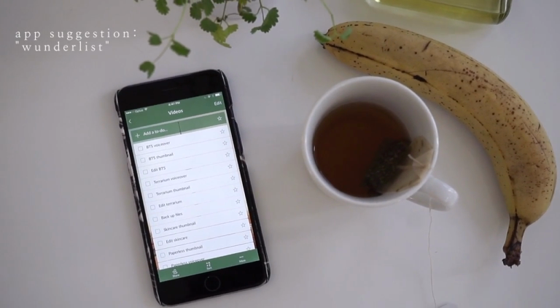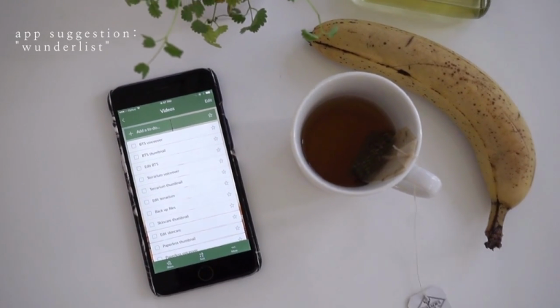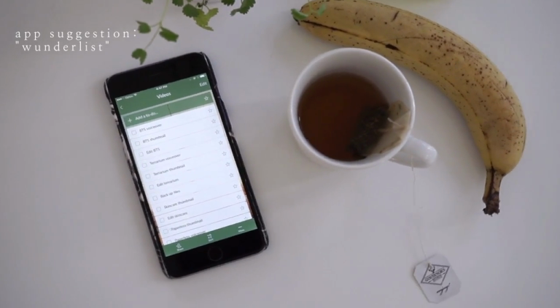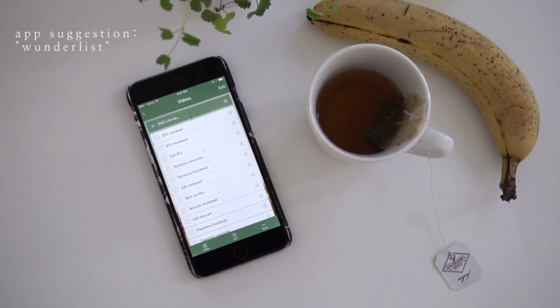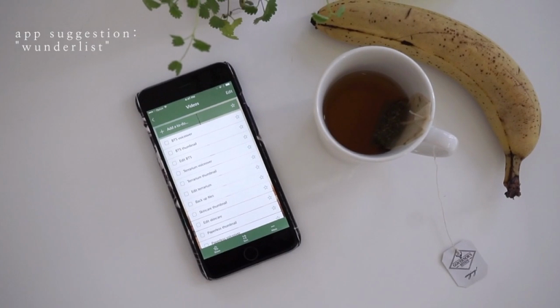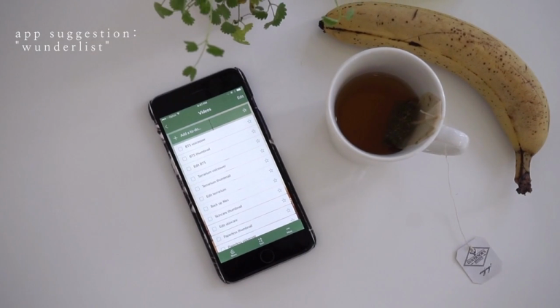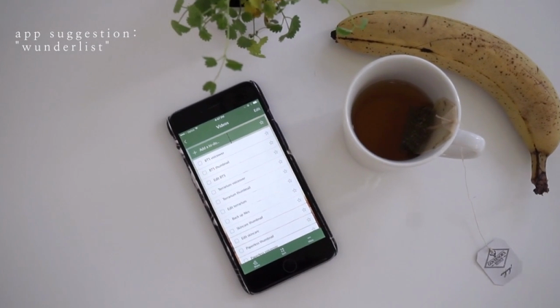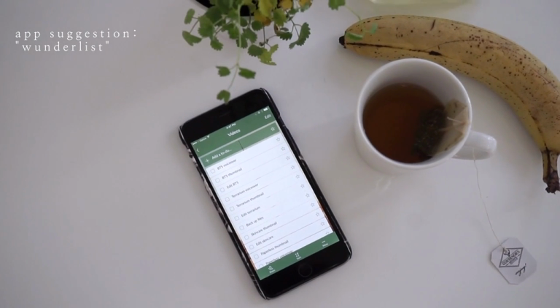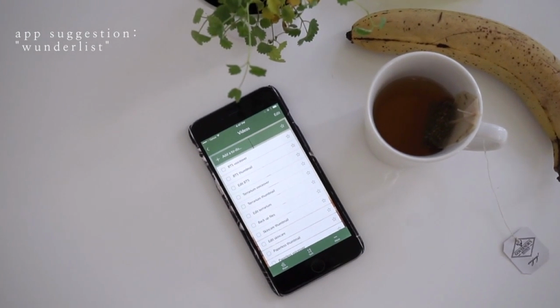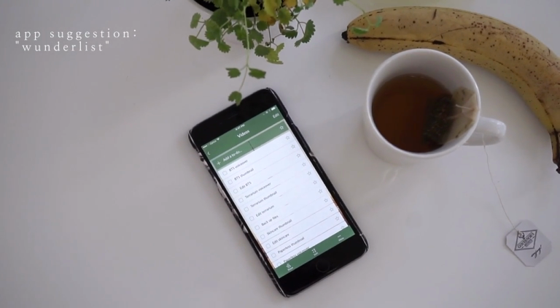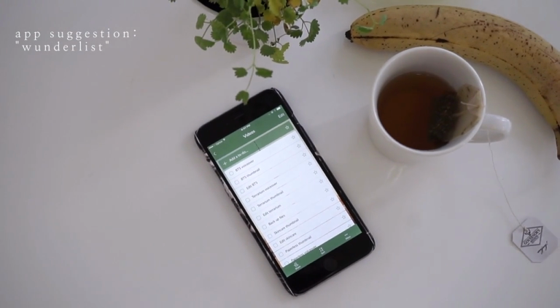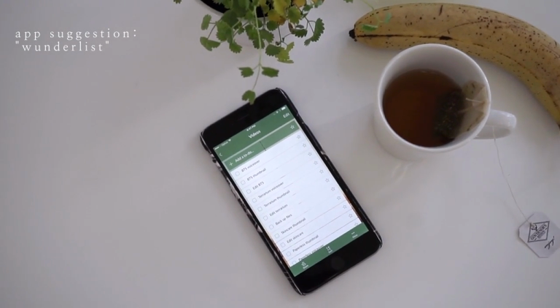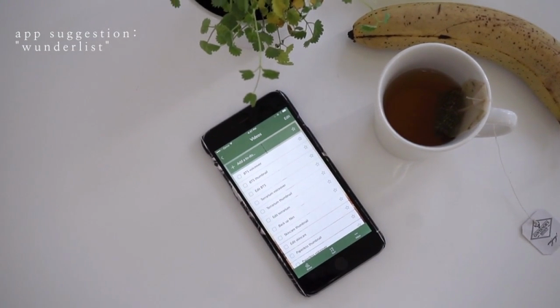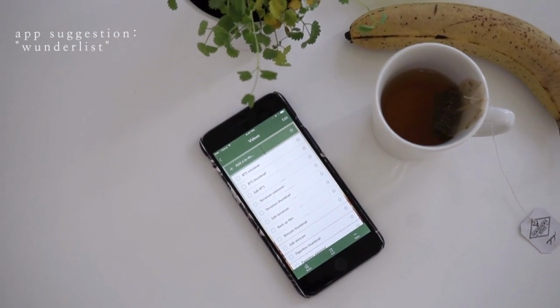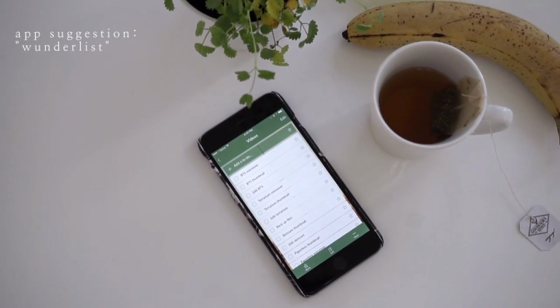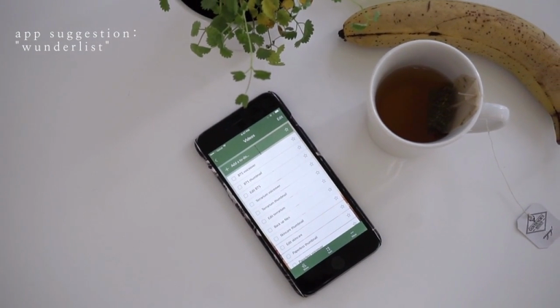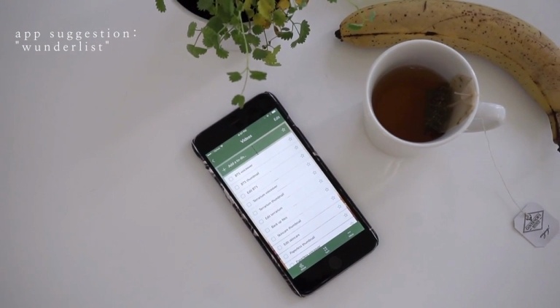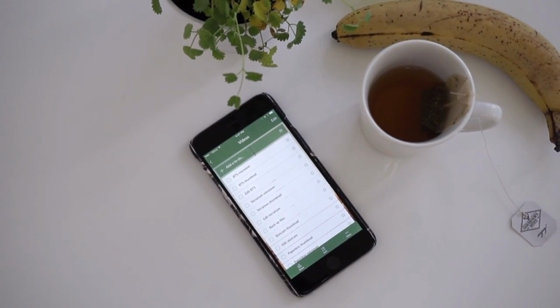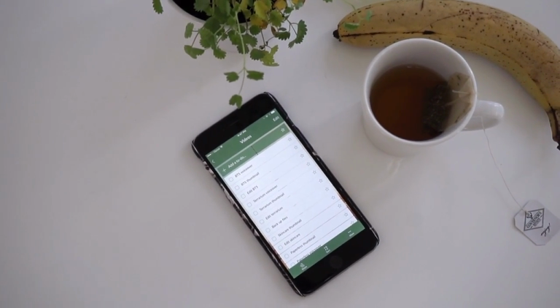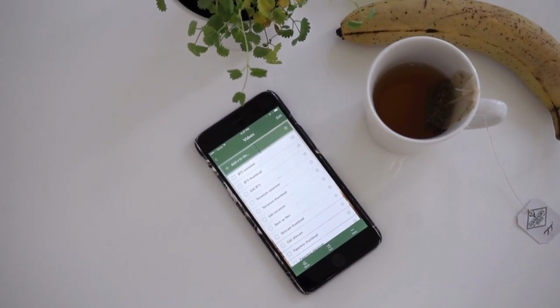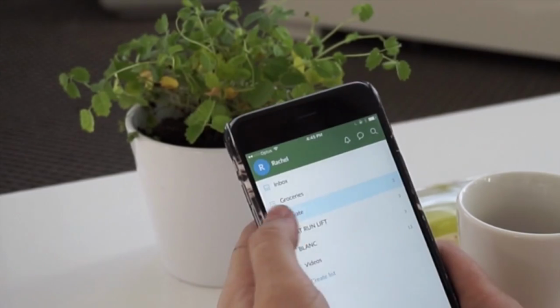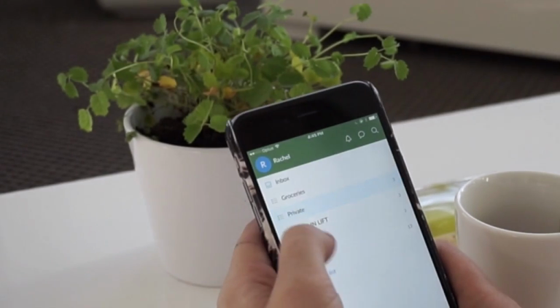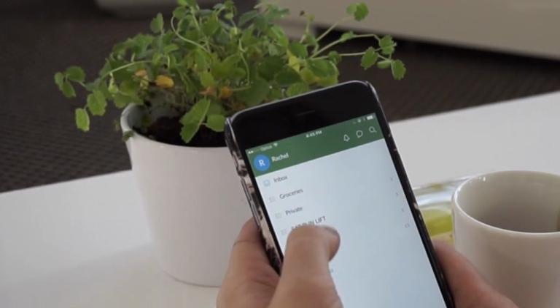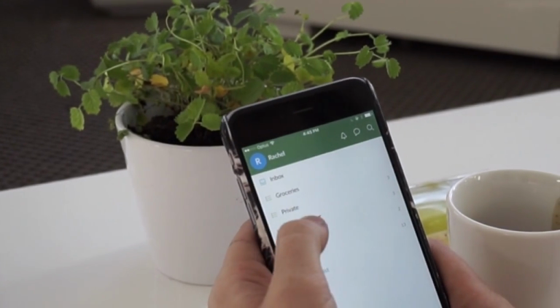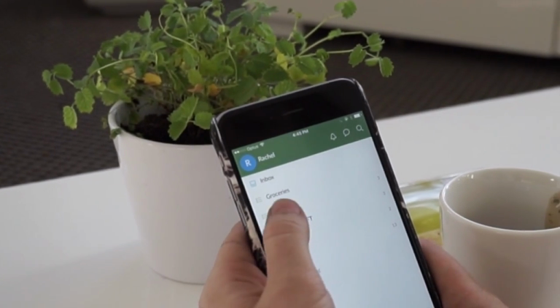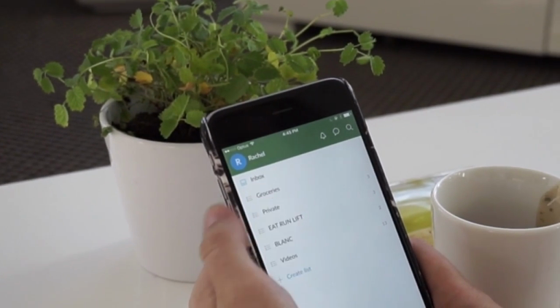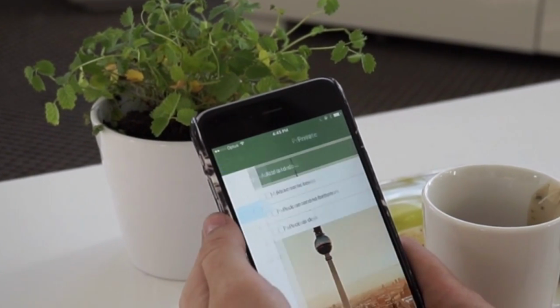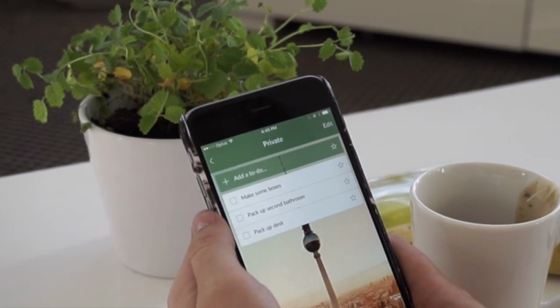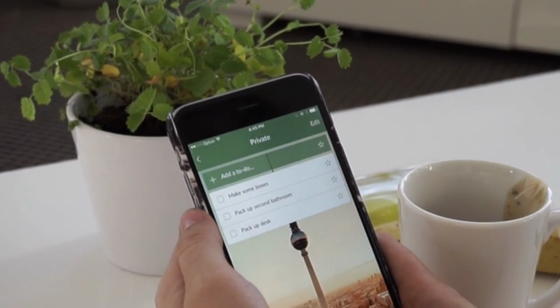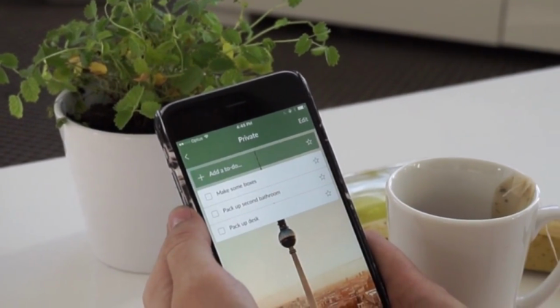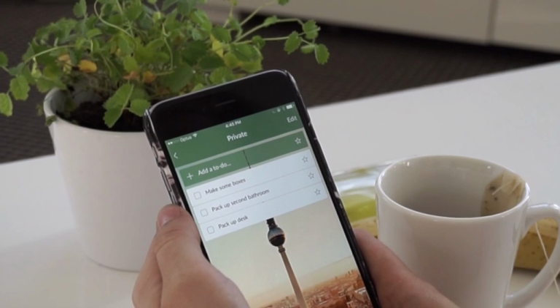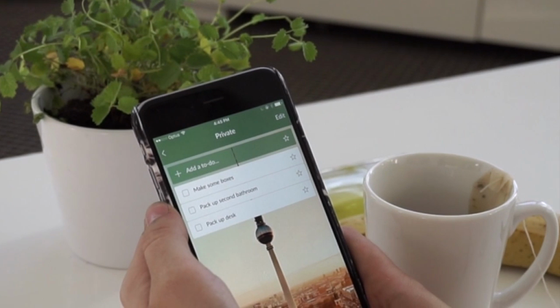For a task list, my favorite app at the moment is called Wunderlist. It's alright — it could do better, but we'll see how it goes.